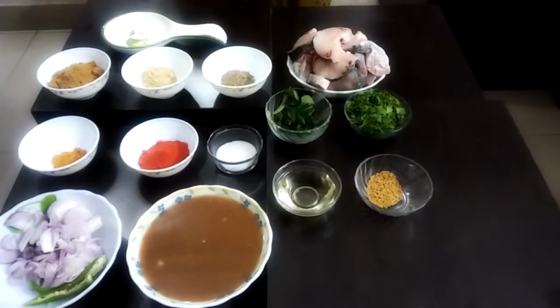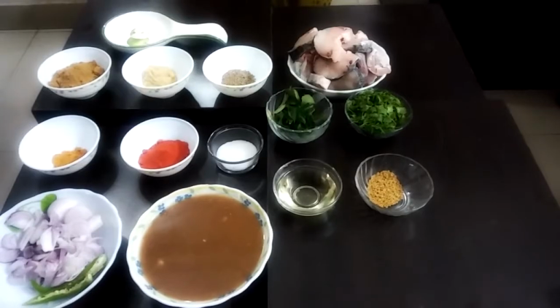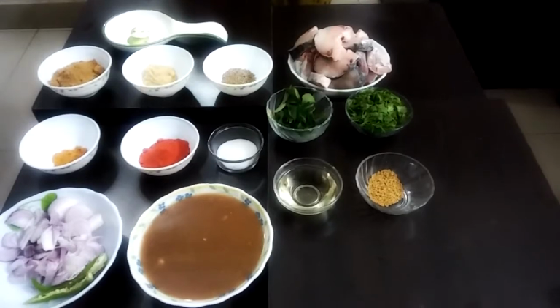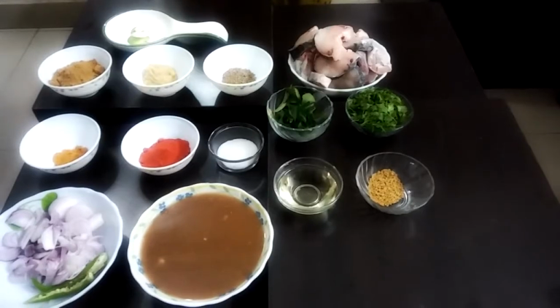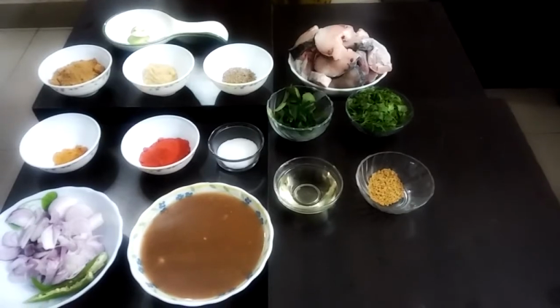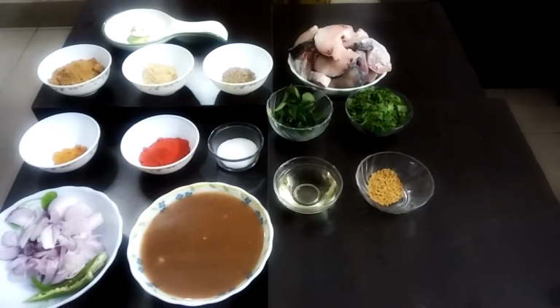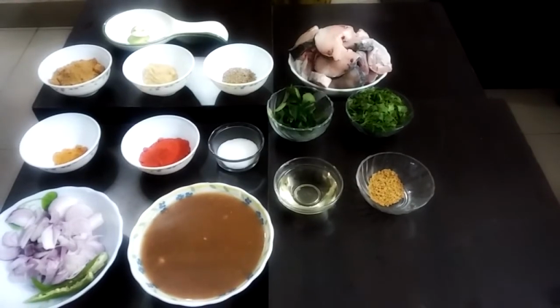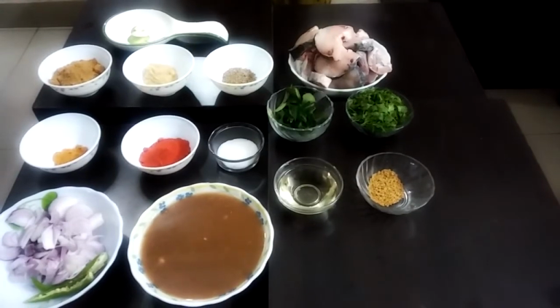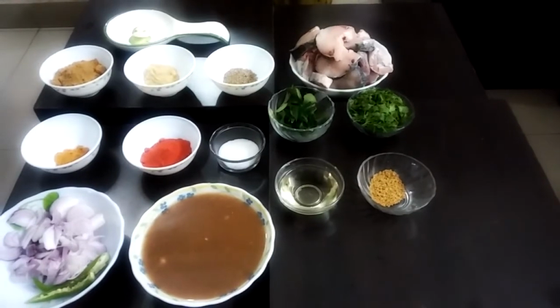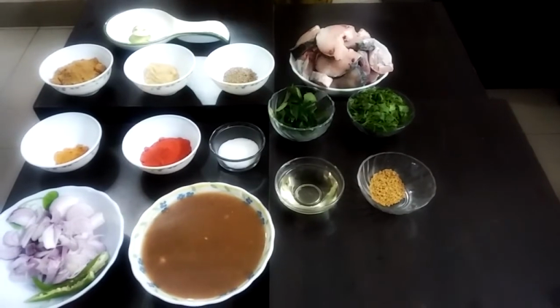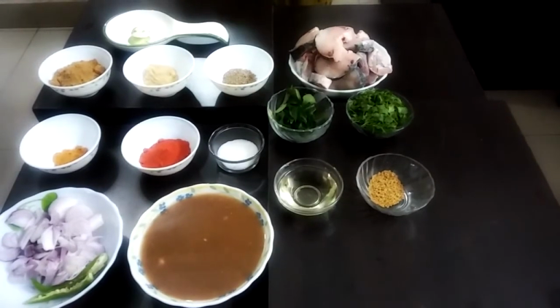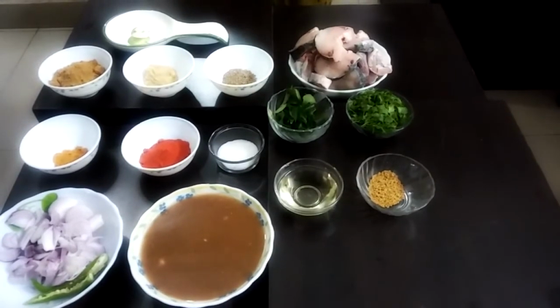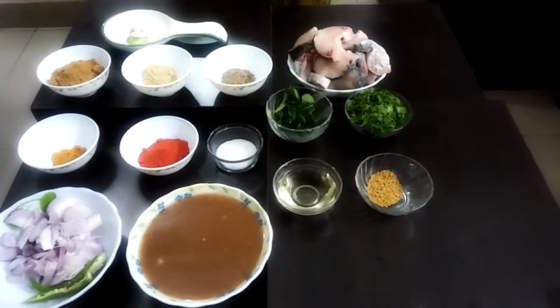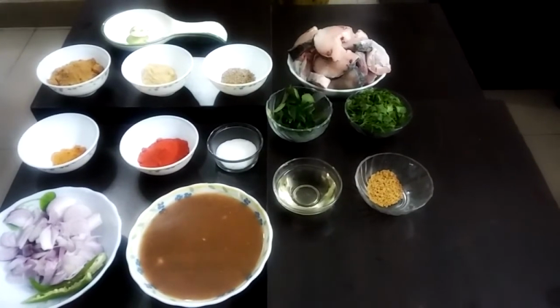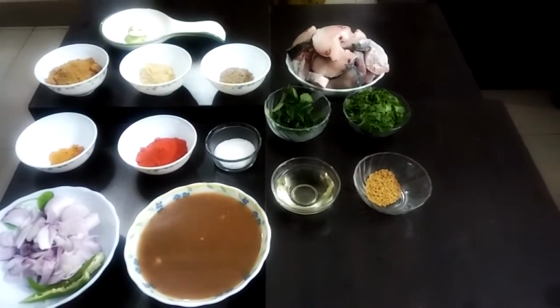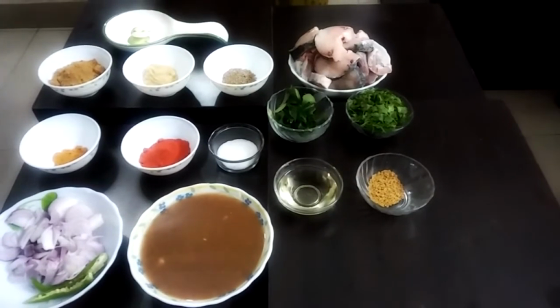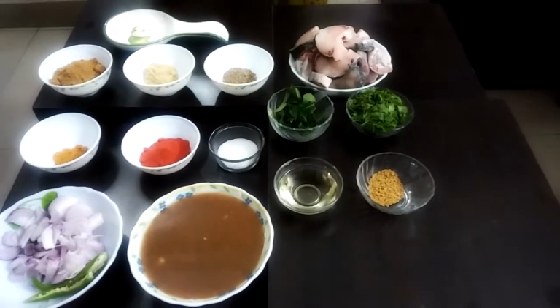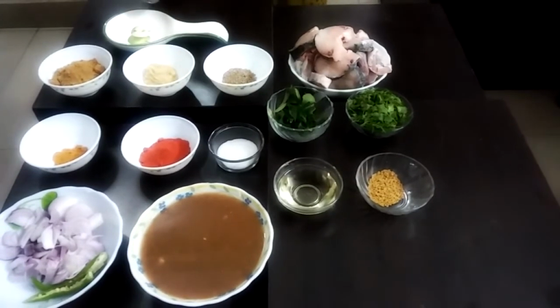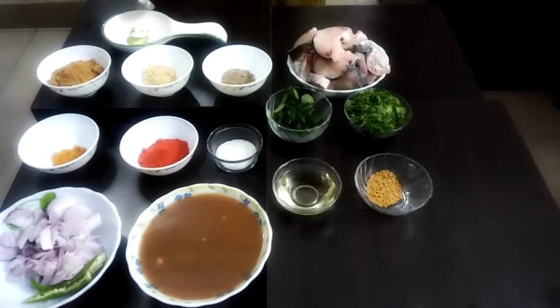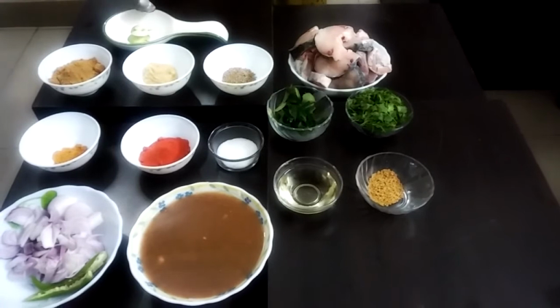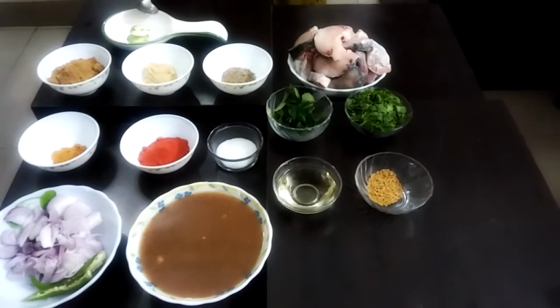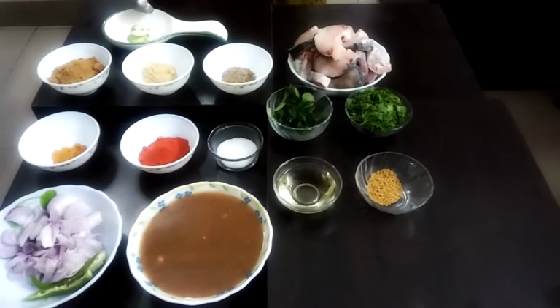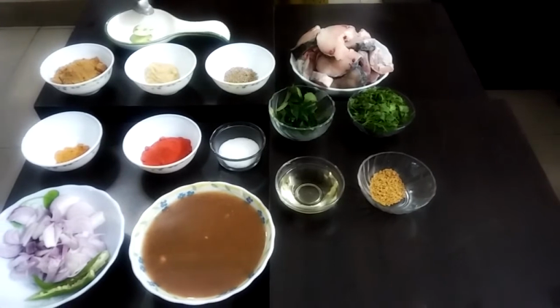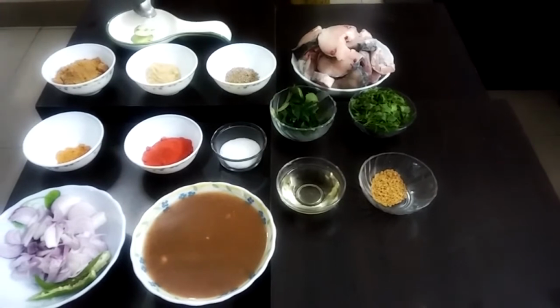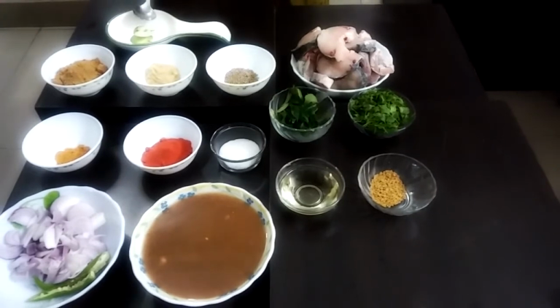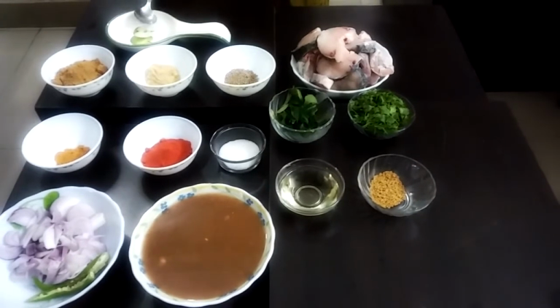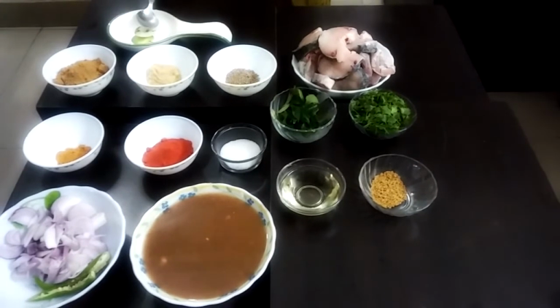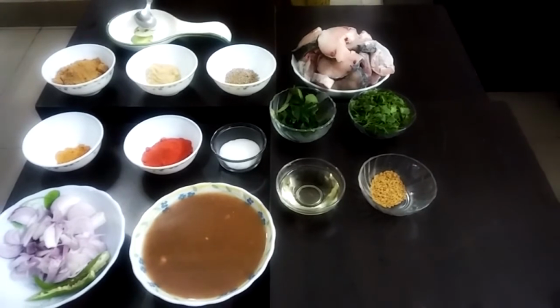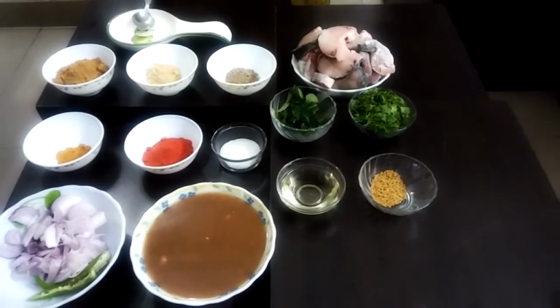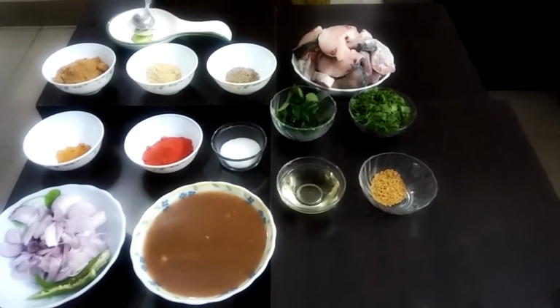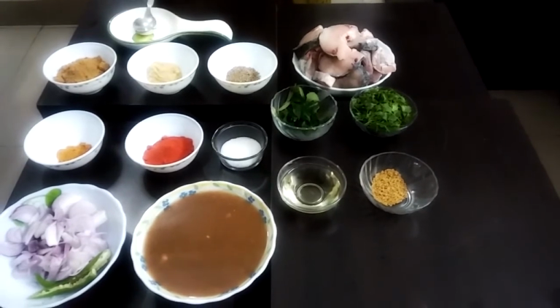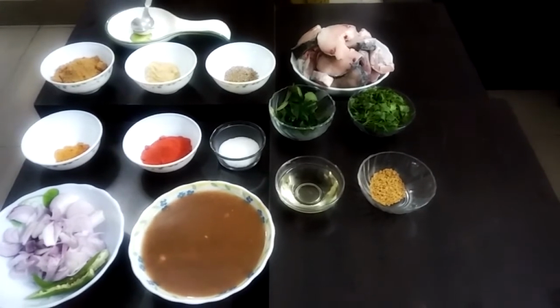Welcome to SuperTeligu Kitchen. Today we will cook fish curry.